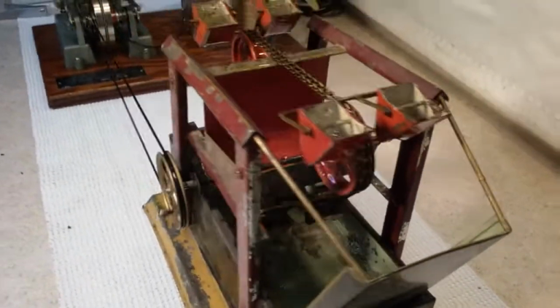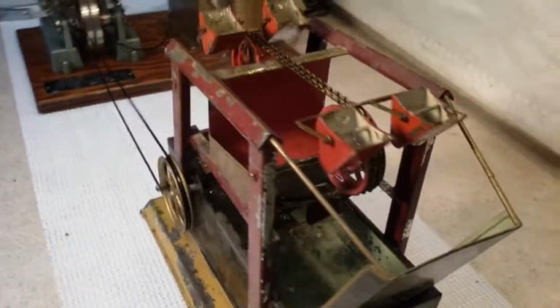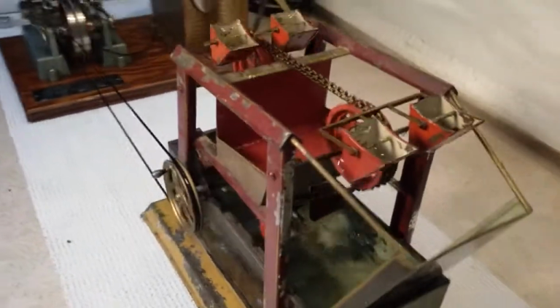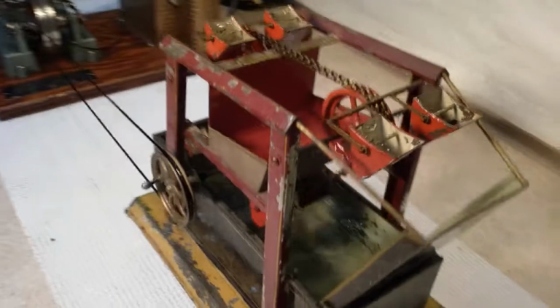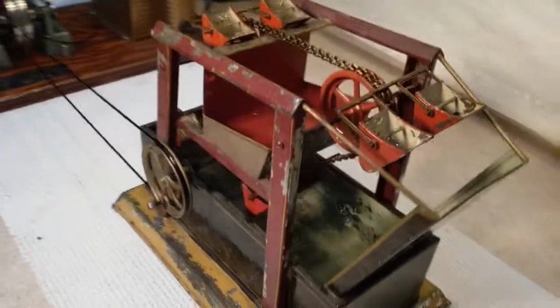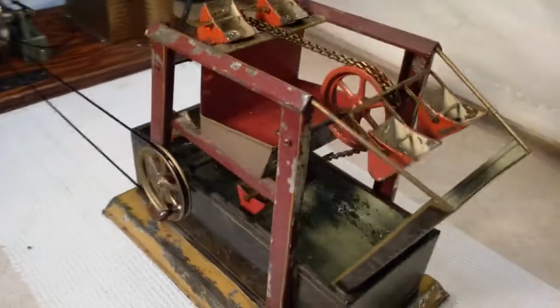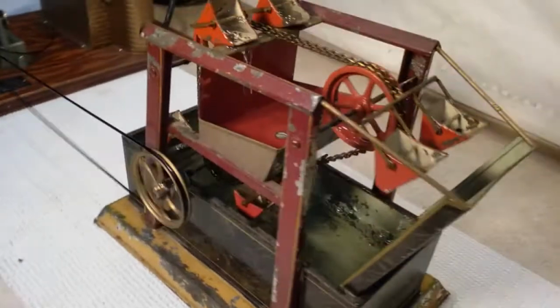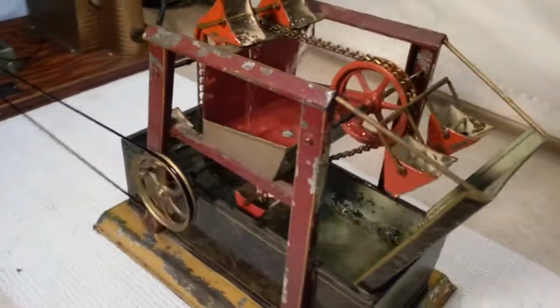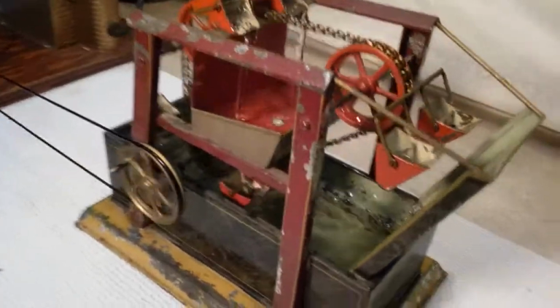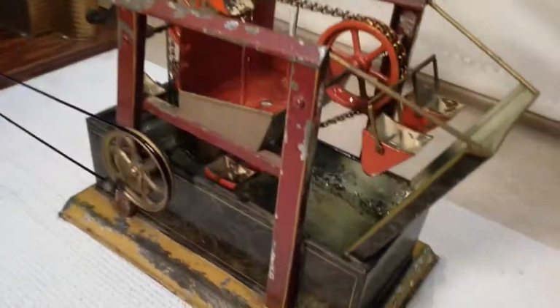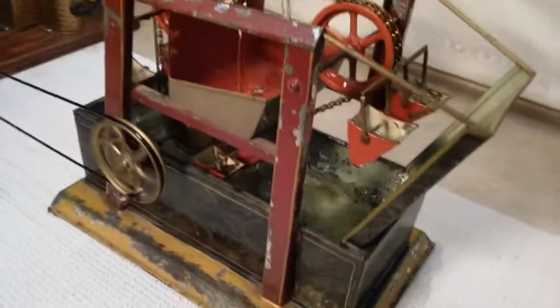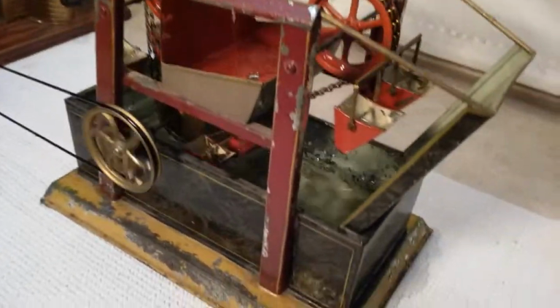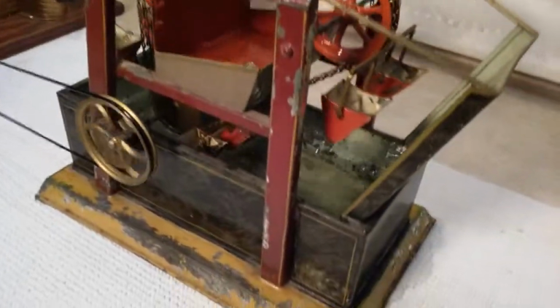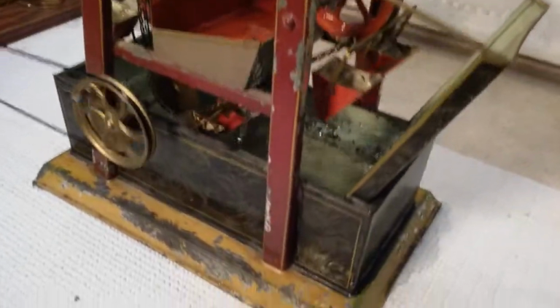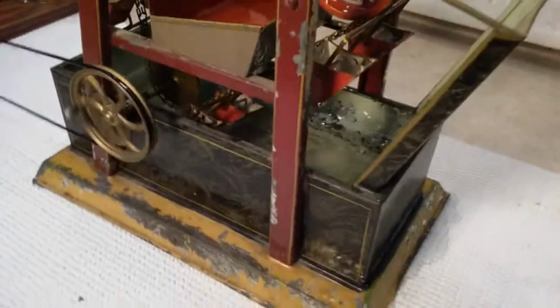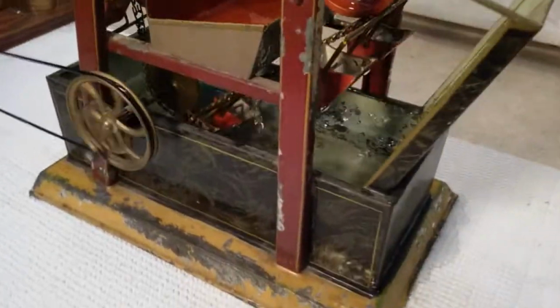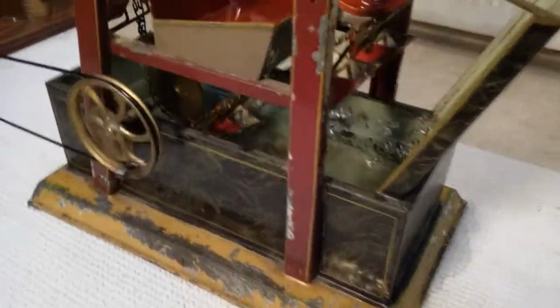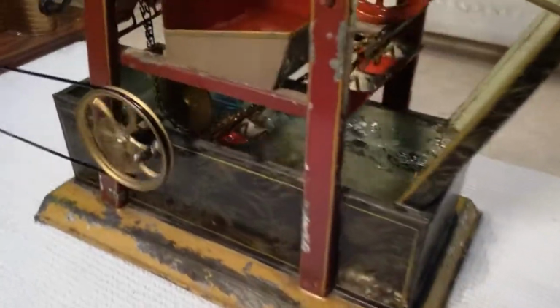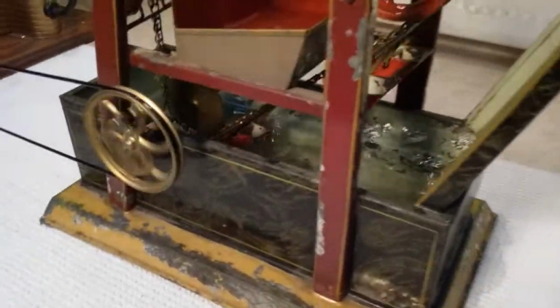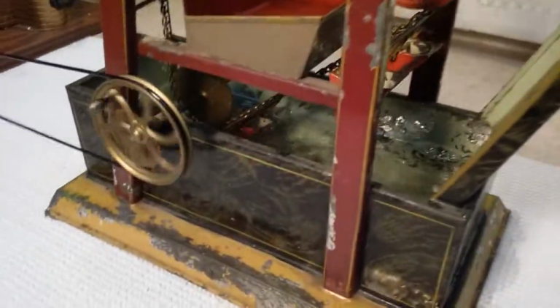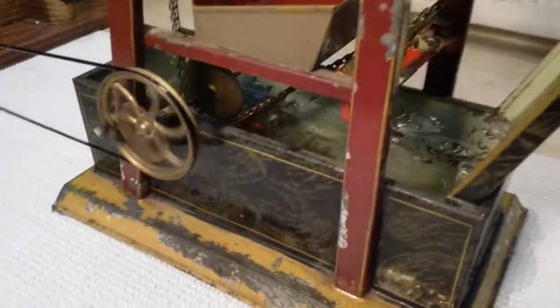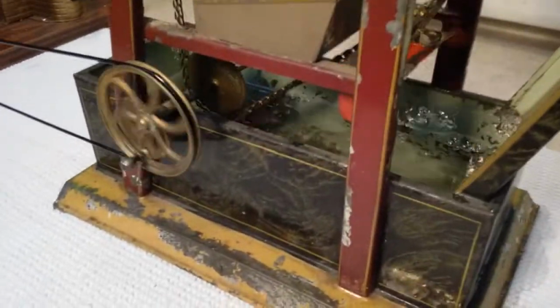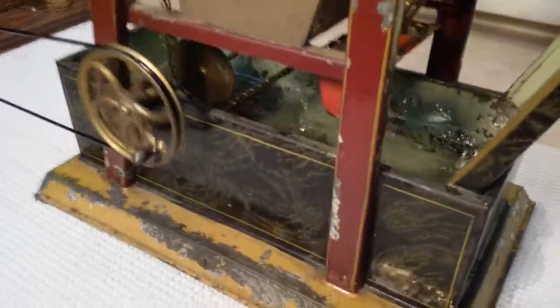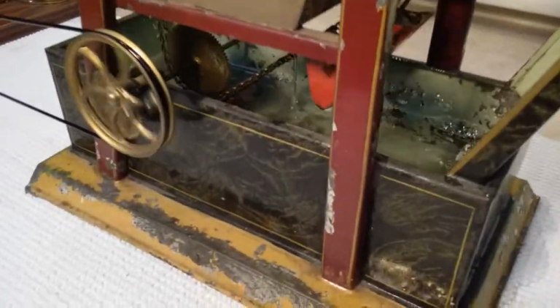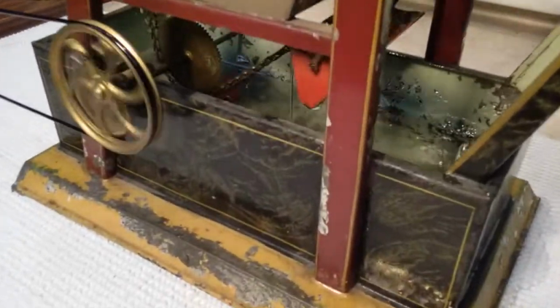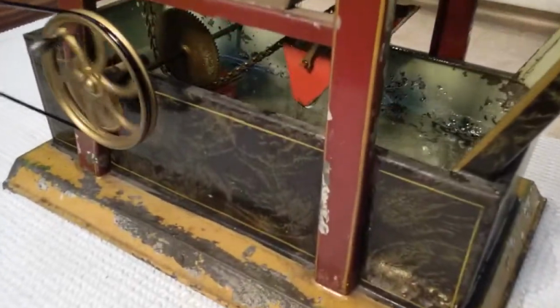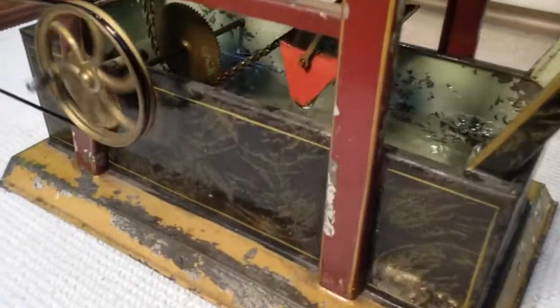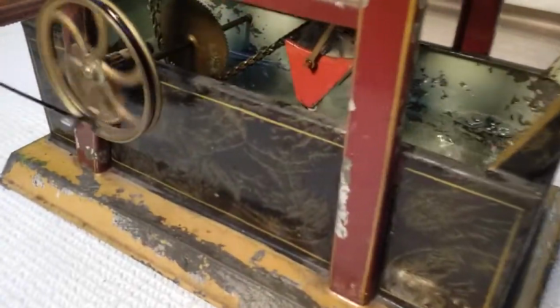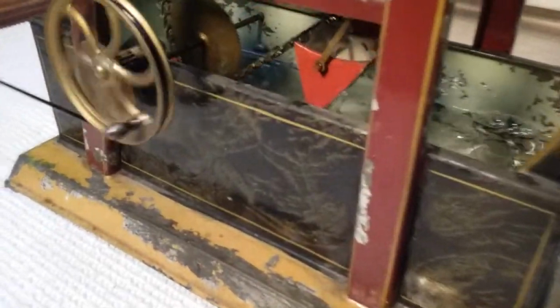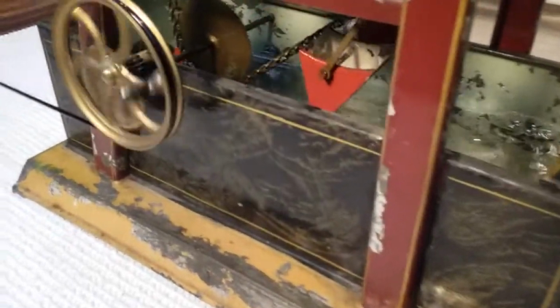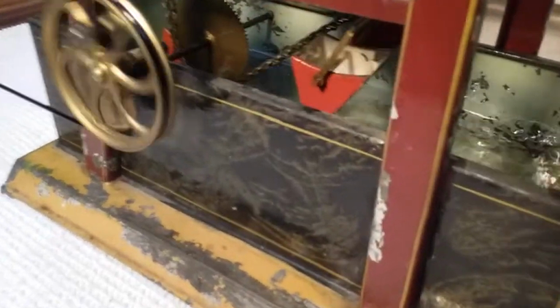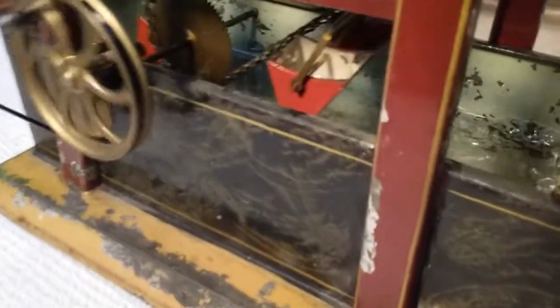They dump their load in the hopper, goes in the tank, starts its way all over again.